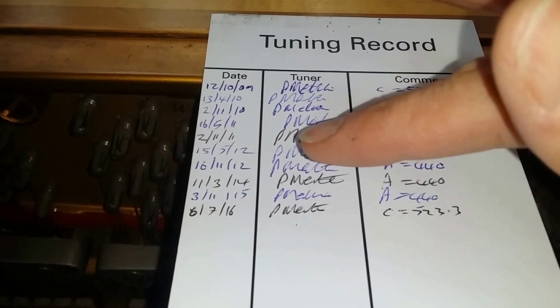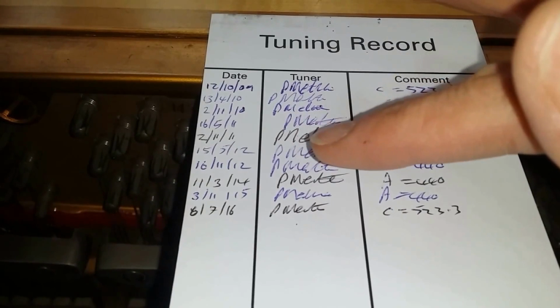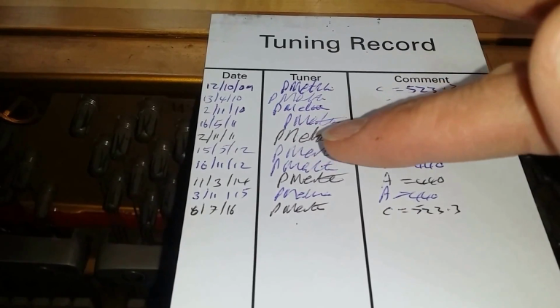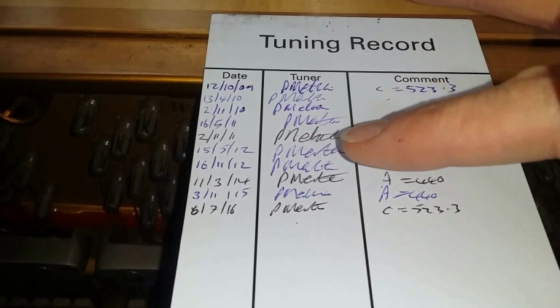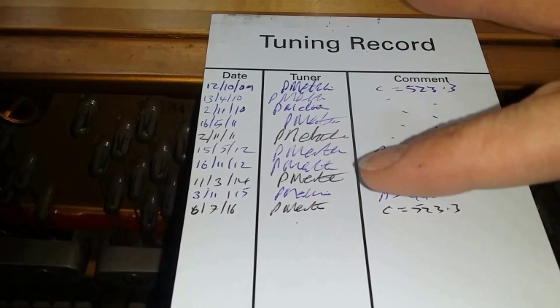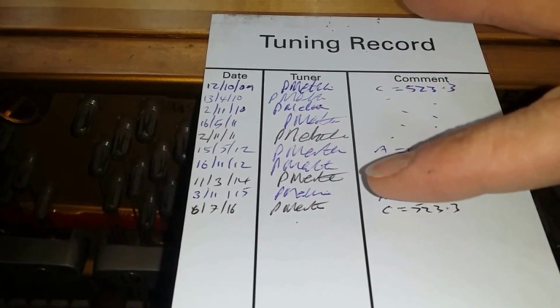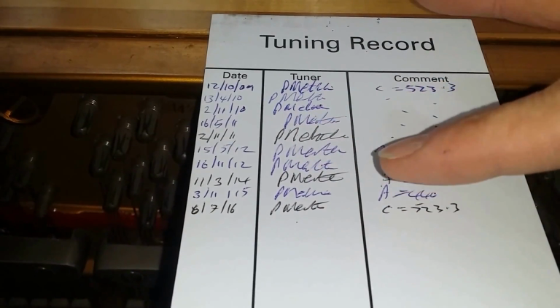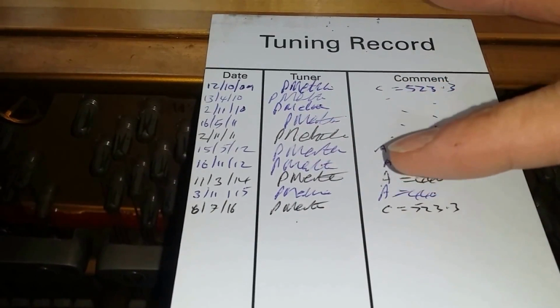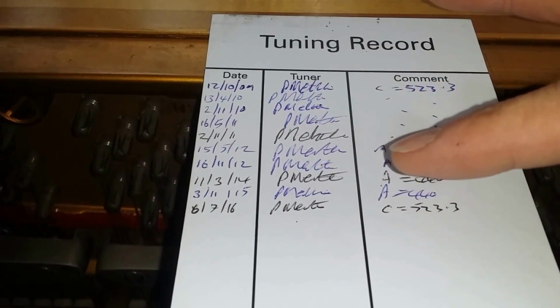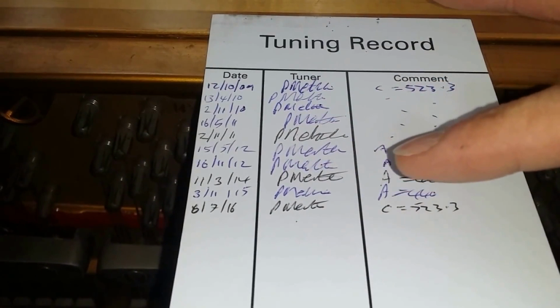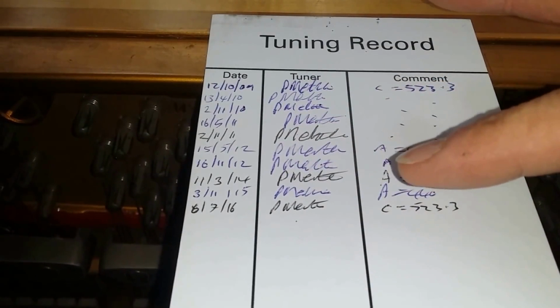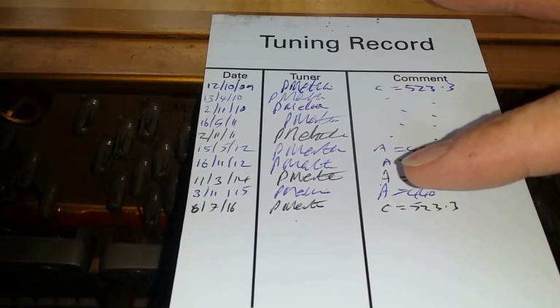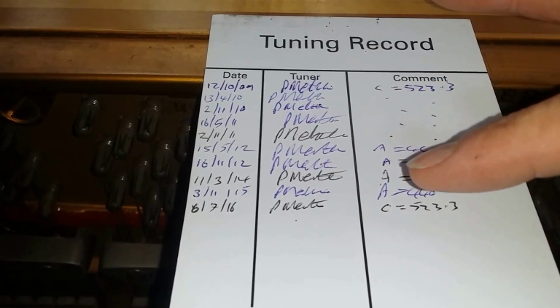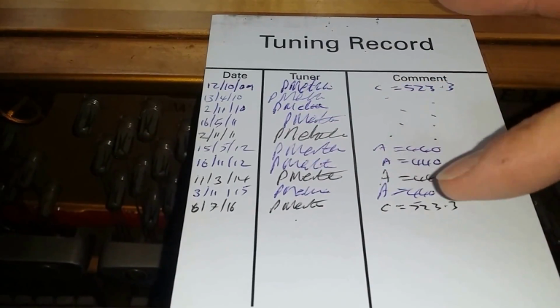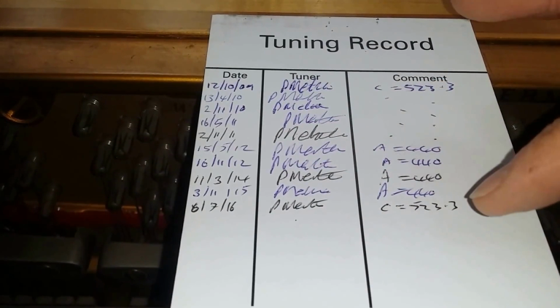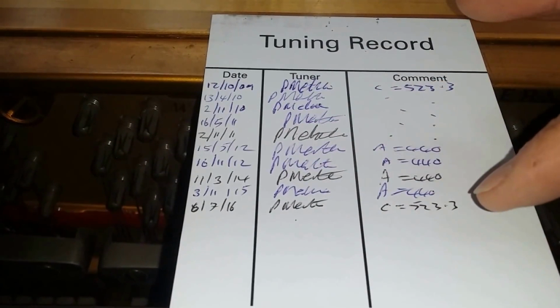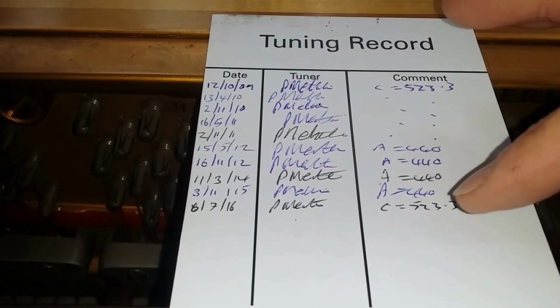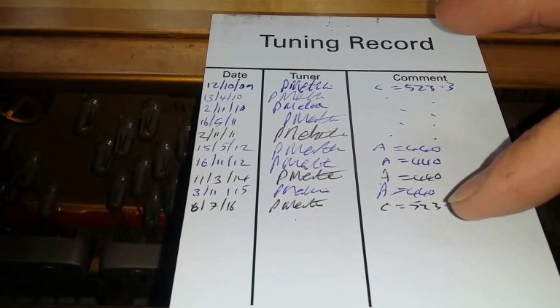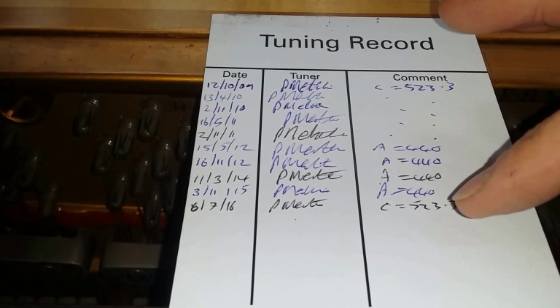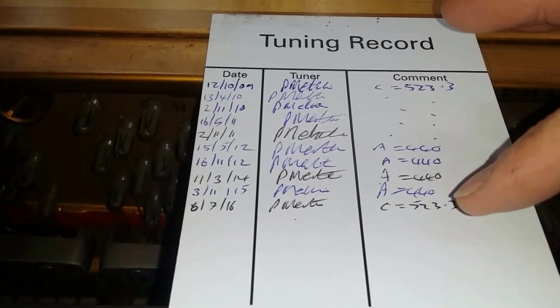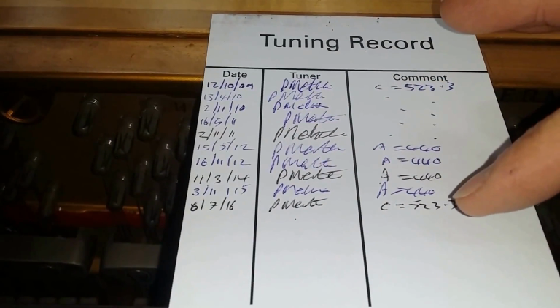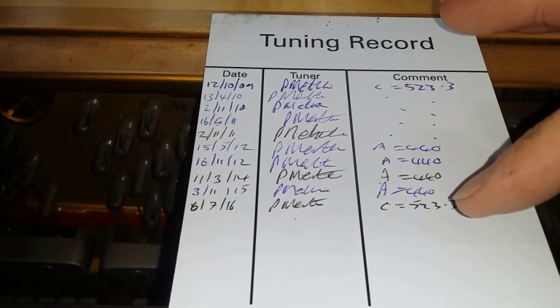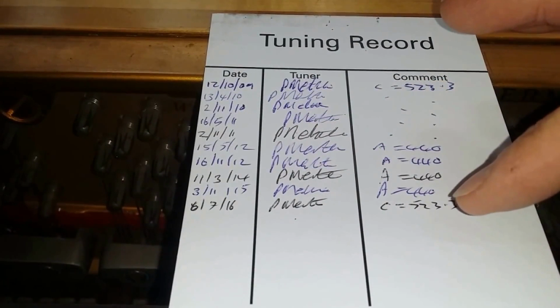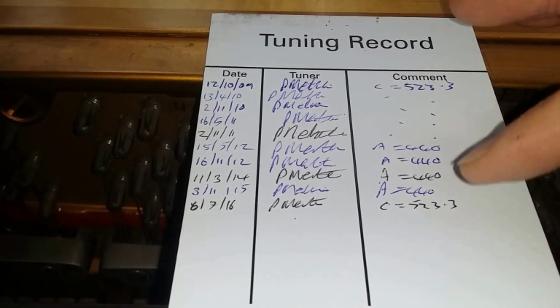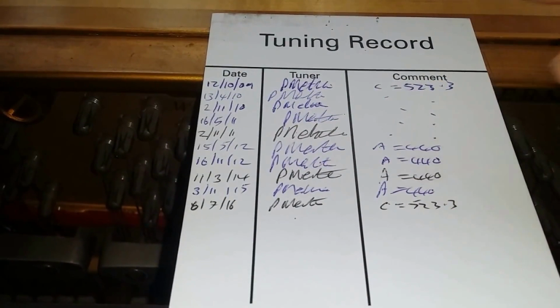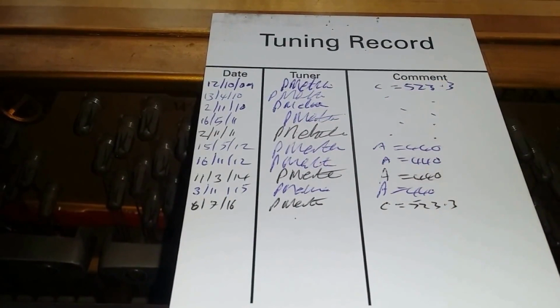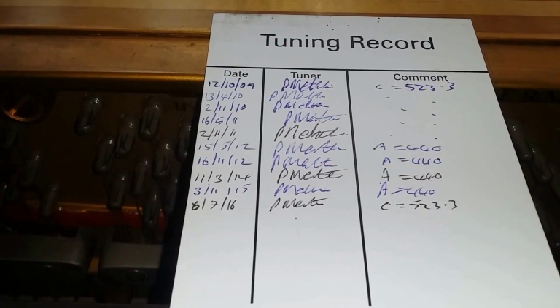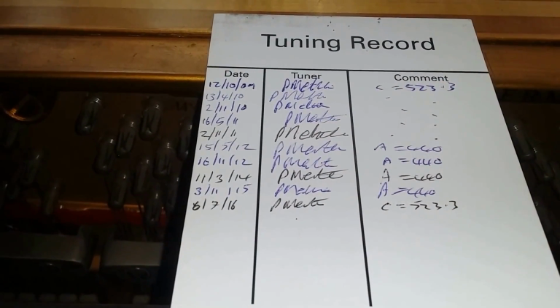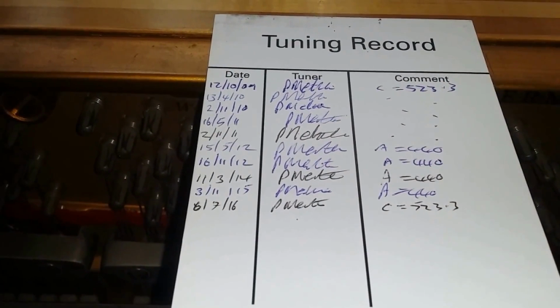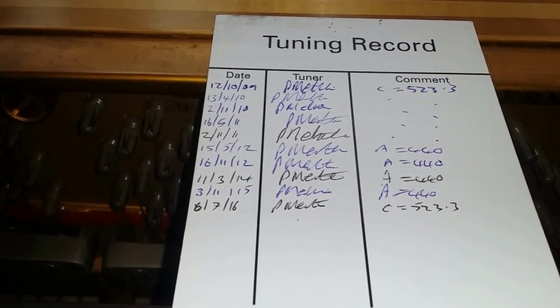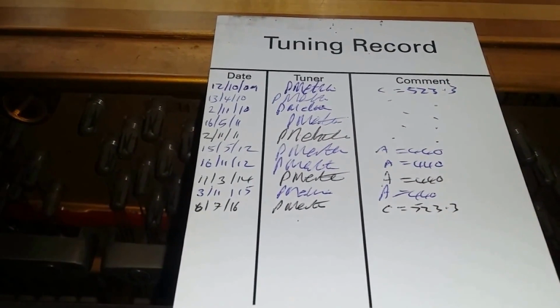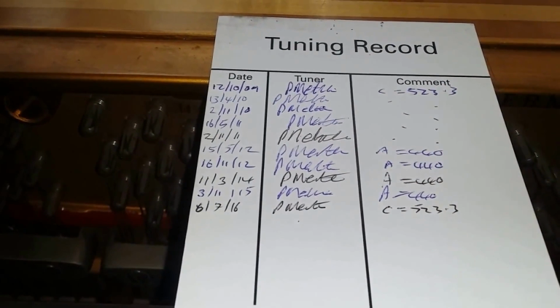In fact, it's slightly below concert pitch now — I'd say it's about one beat below, but nothing serious.